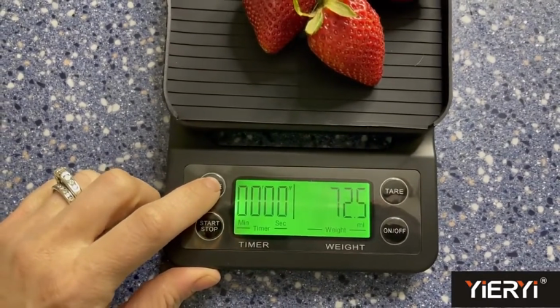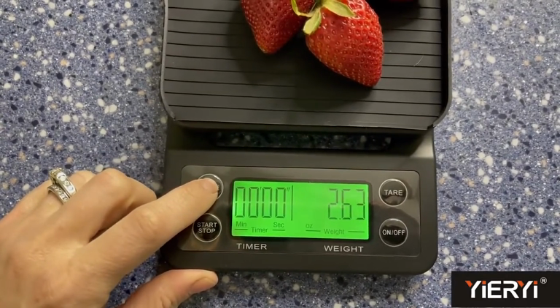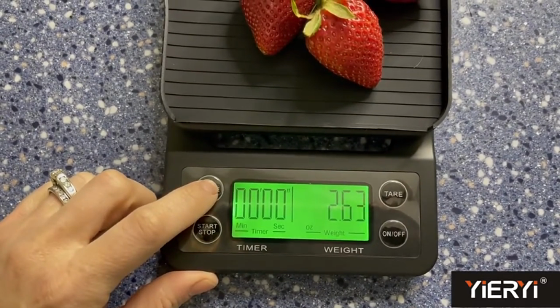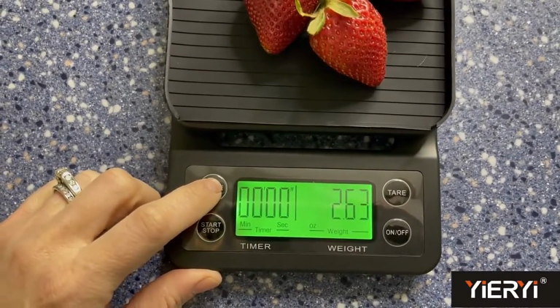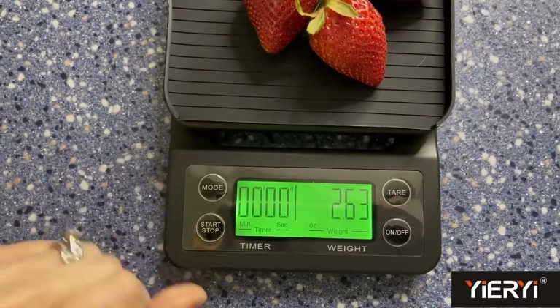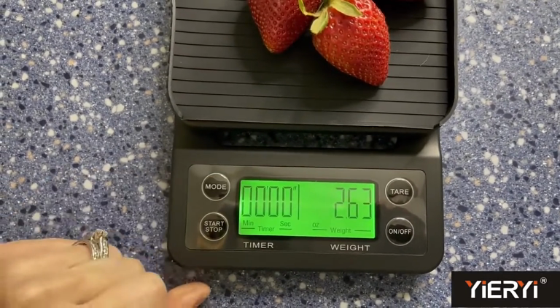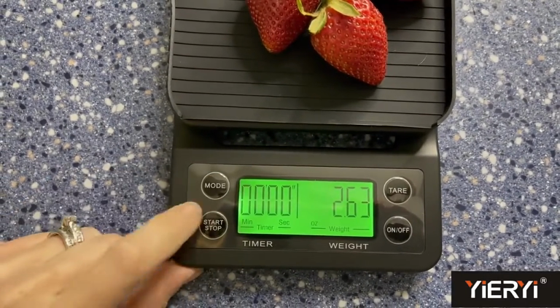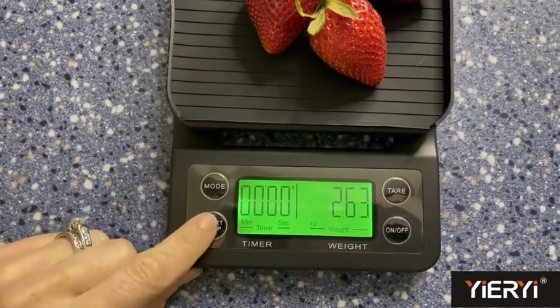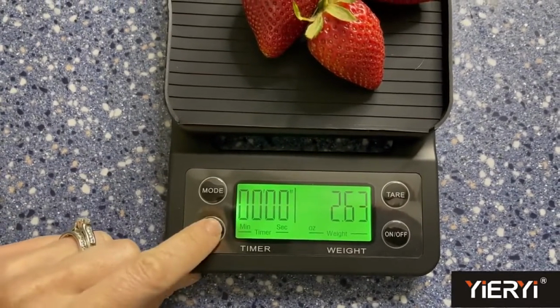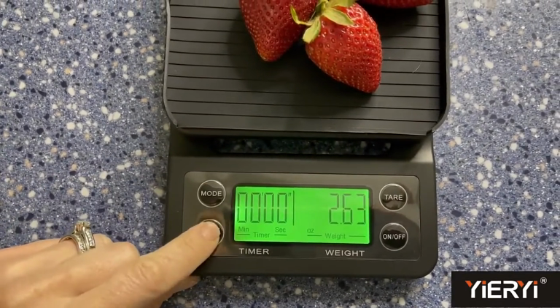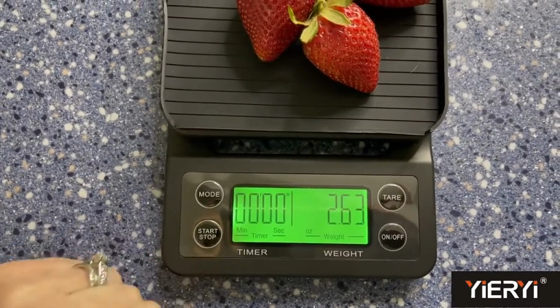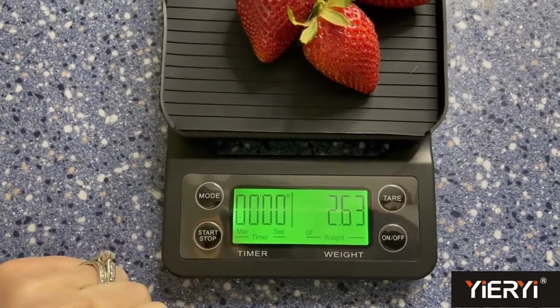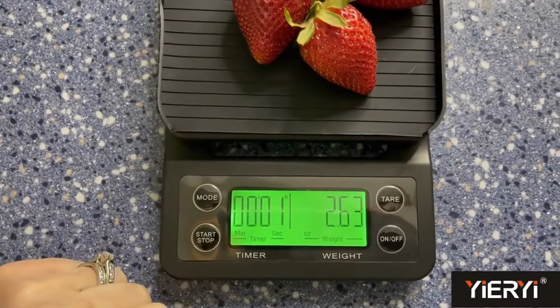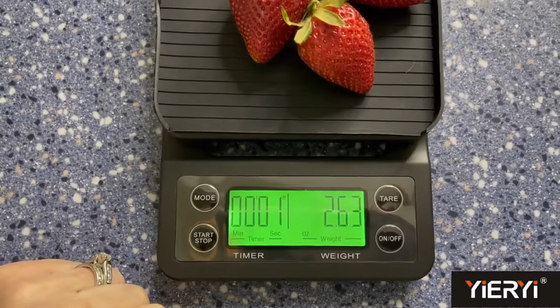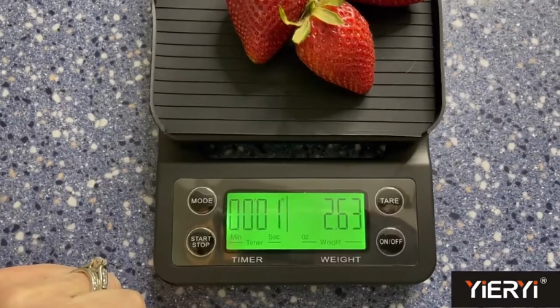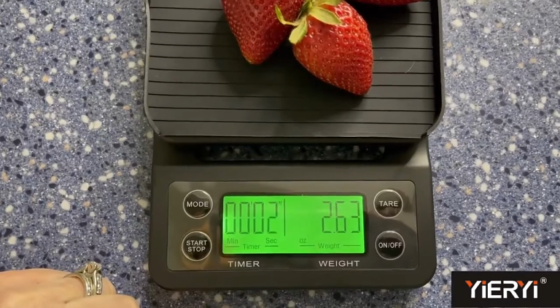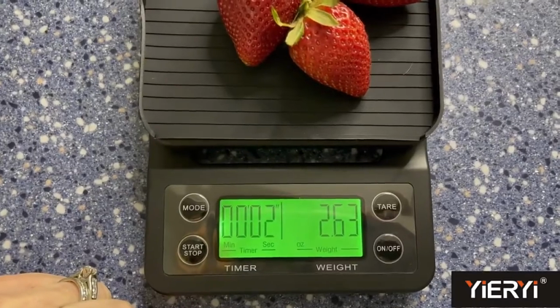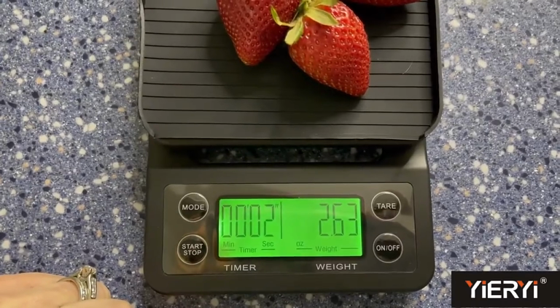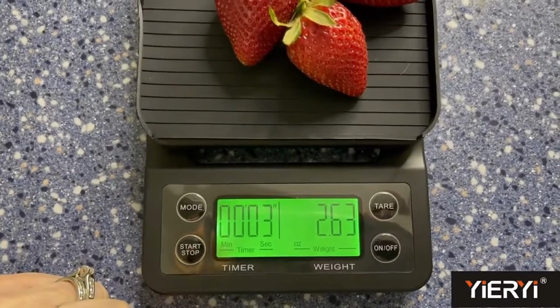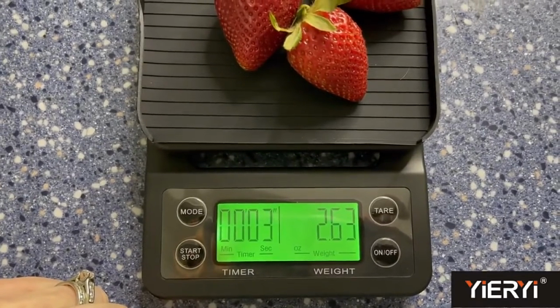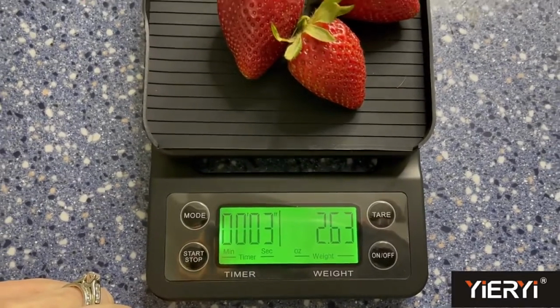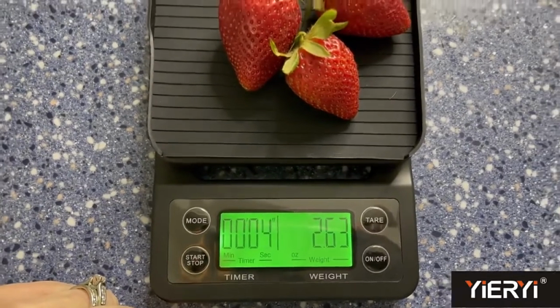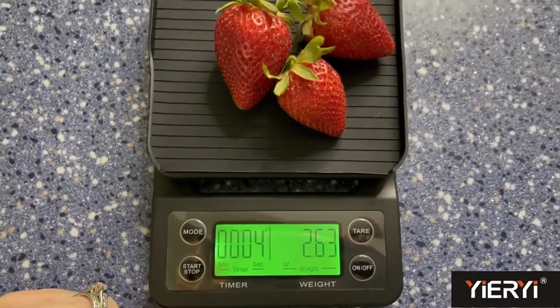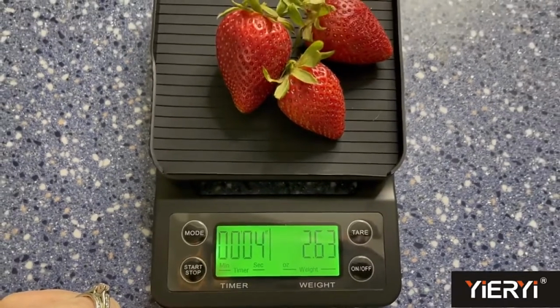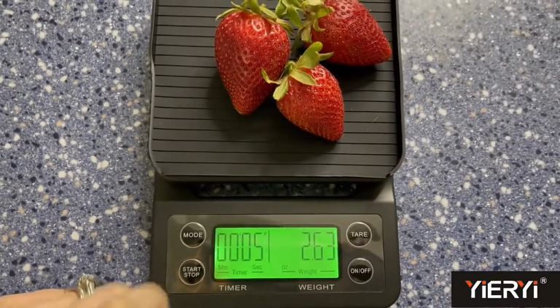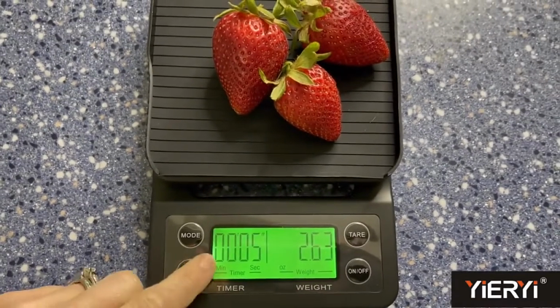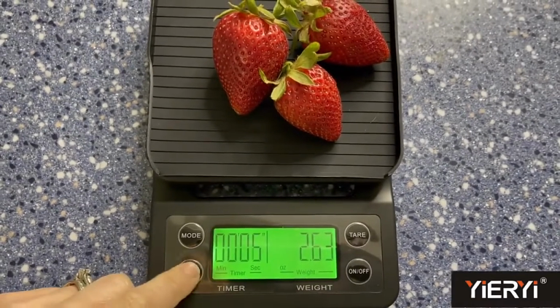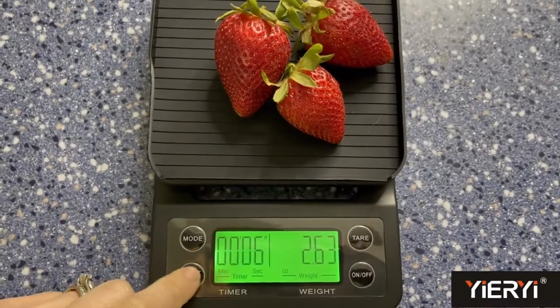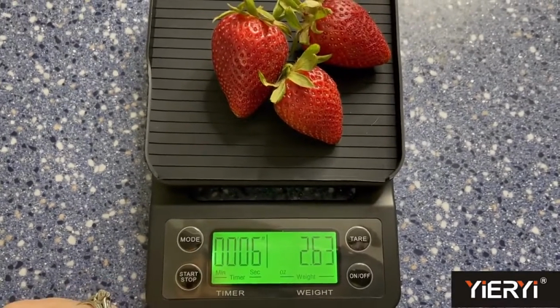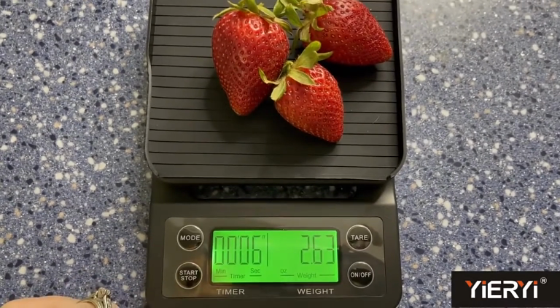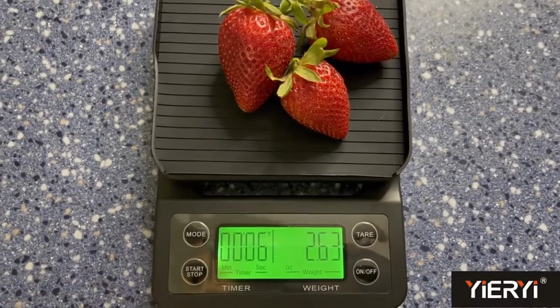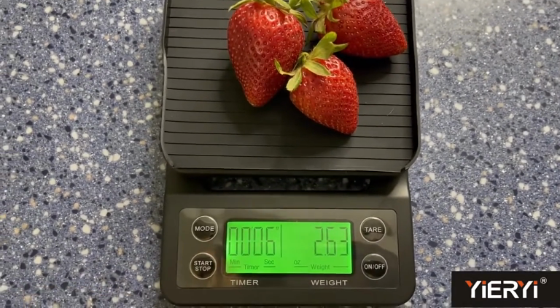This scale is super easy to use and really easy to read as well. Thank you so much for watching the review. Bye!